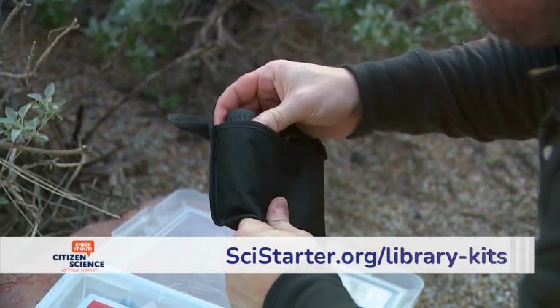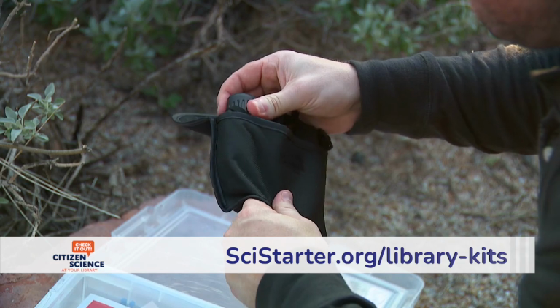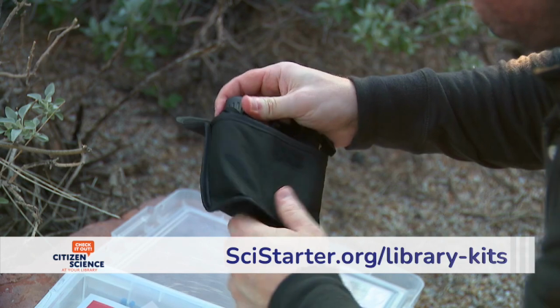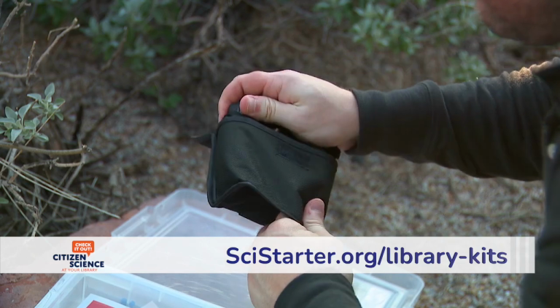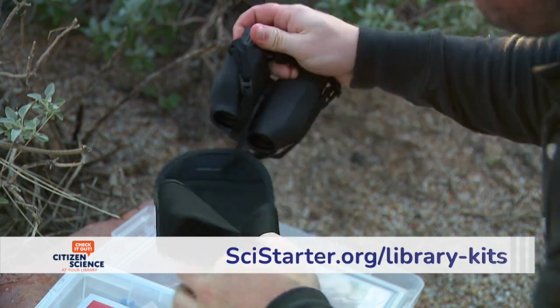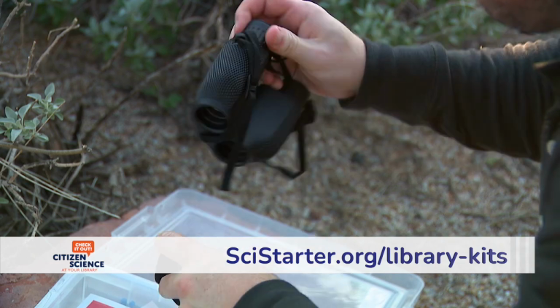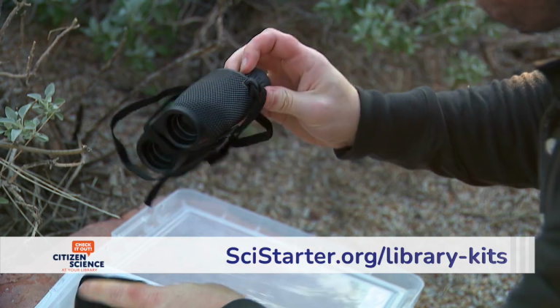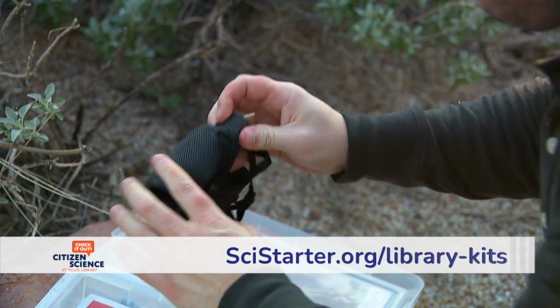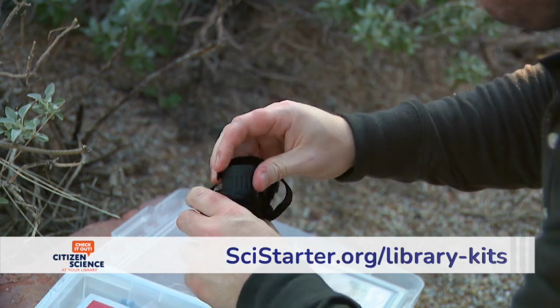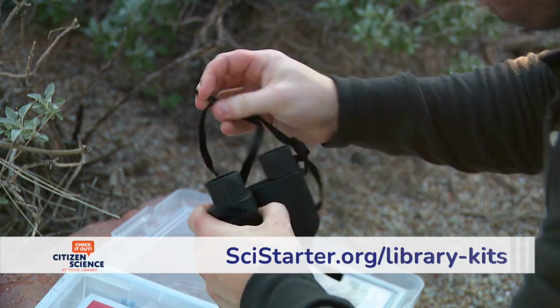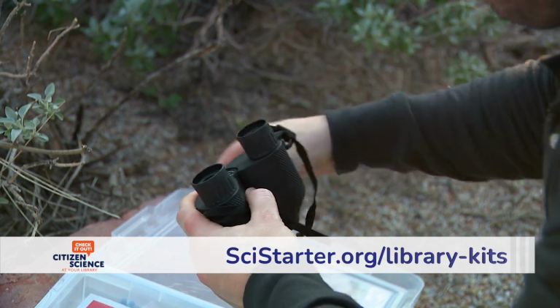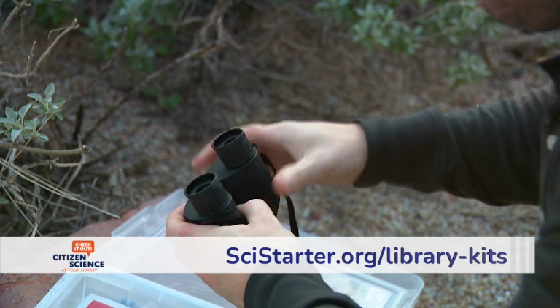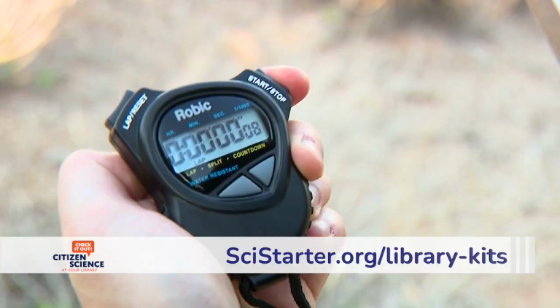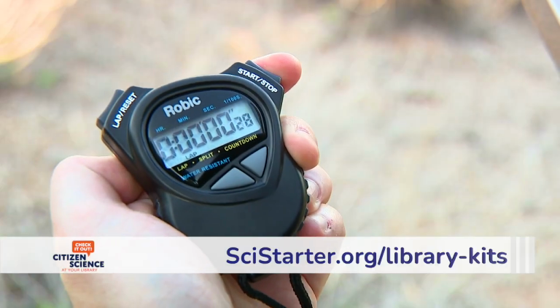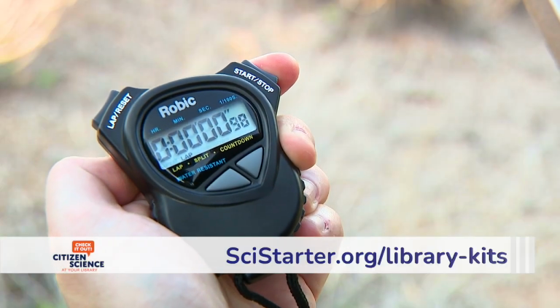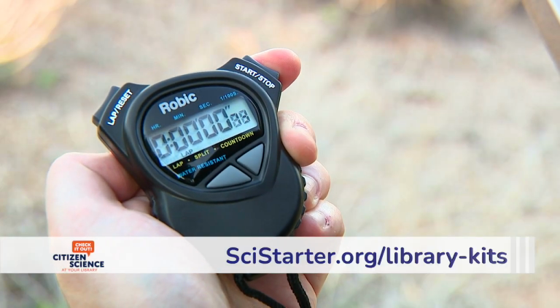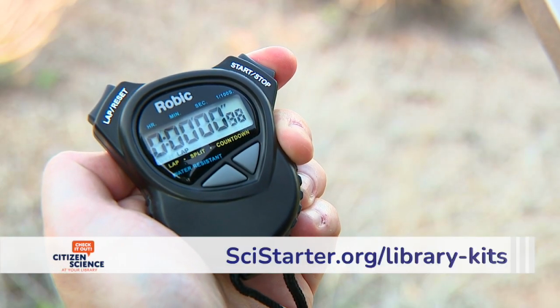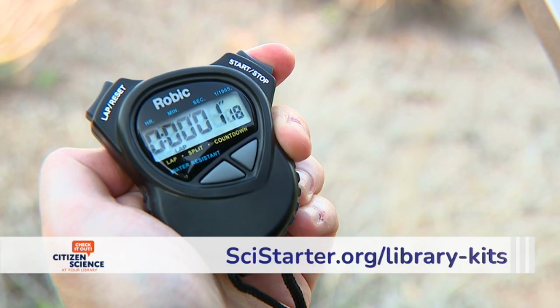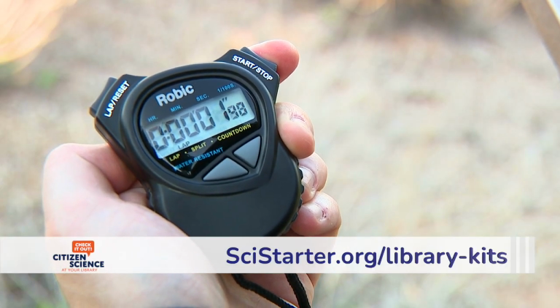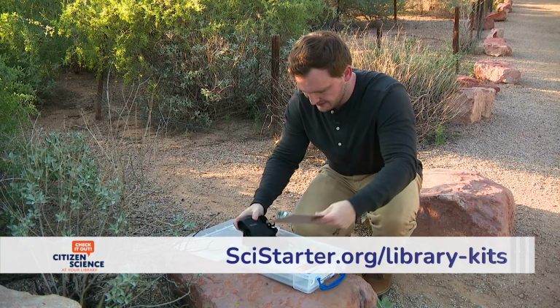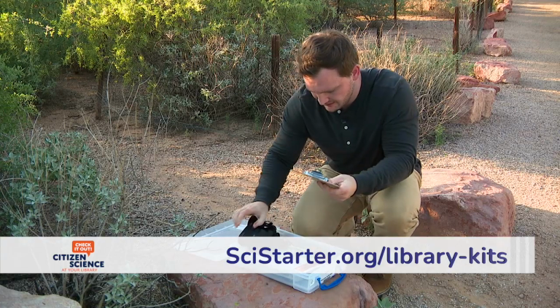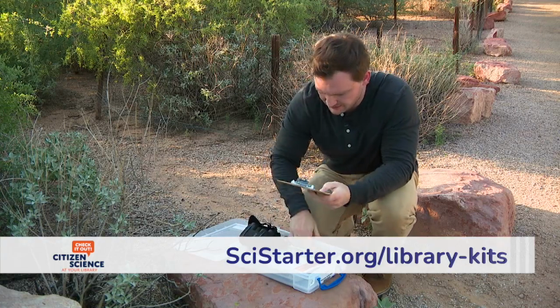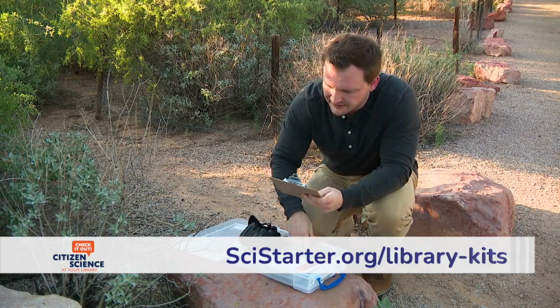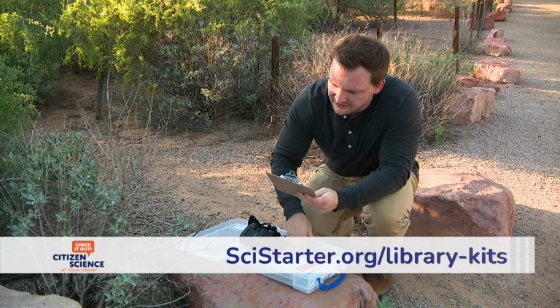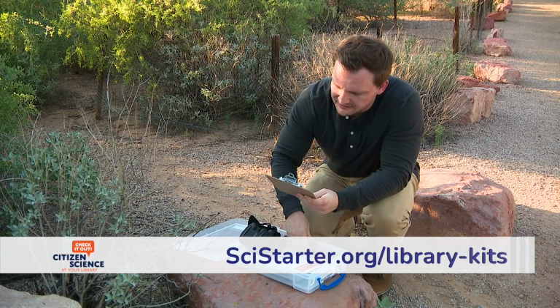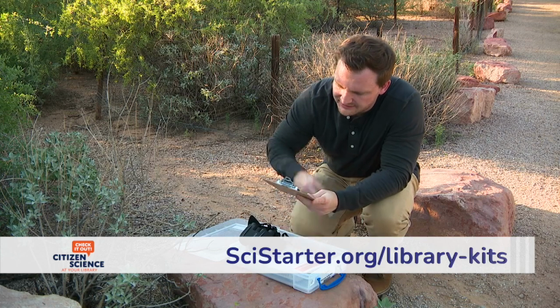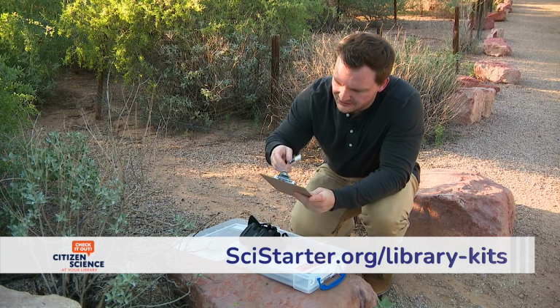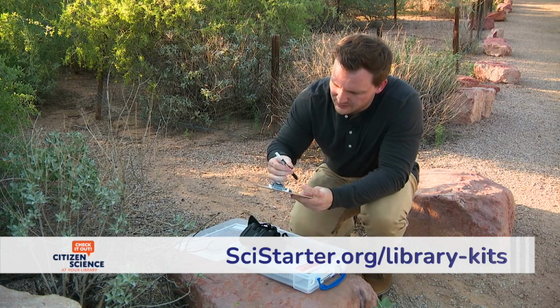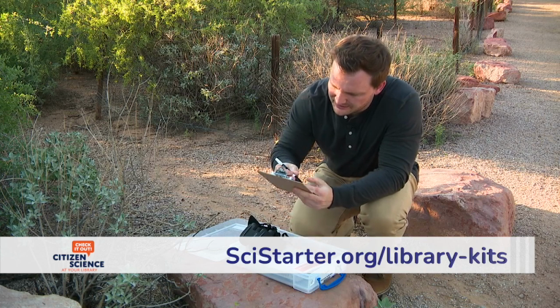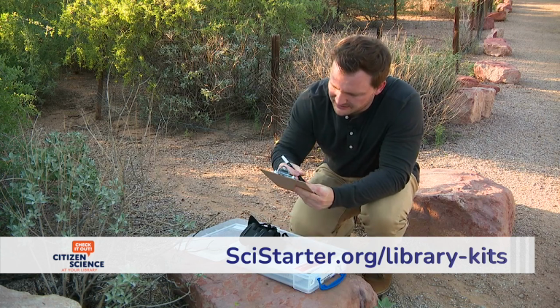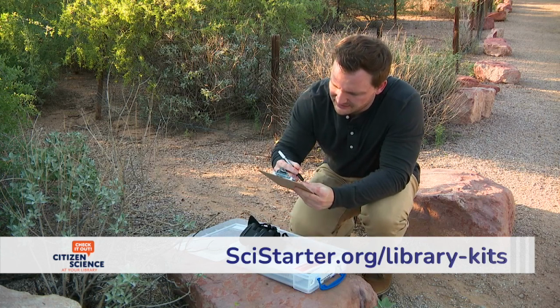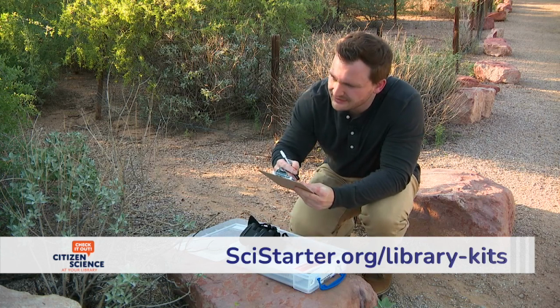The key tools in your kit are a pair of binoculars, a stopwatch, a data sheet and clipboard, and a dry erase marker.